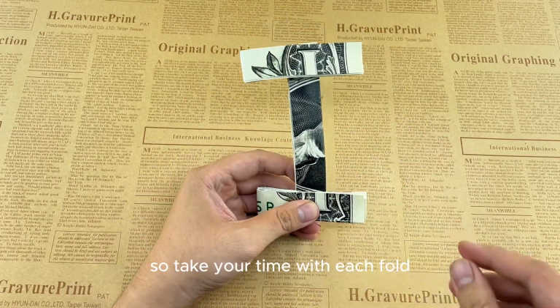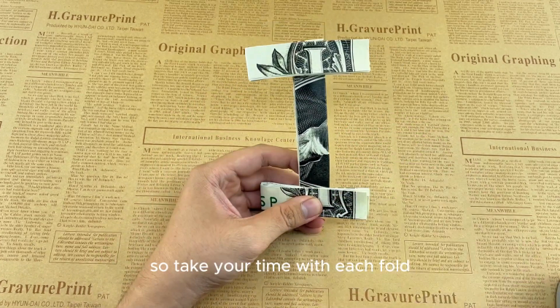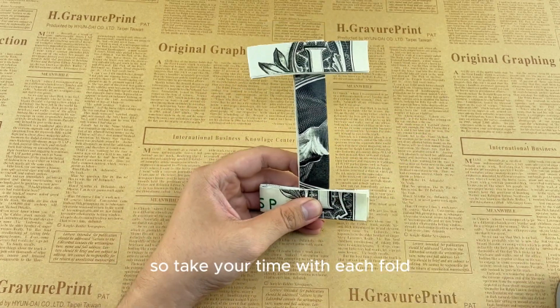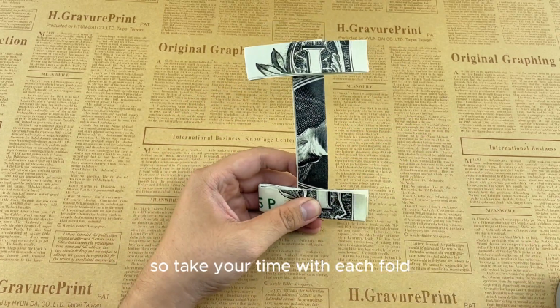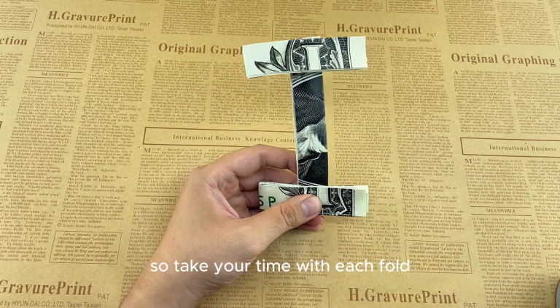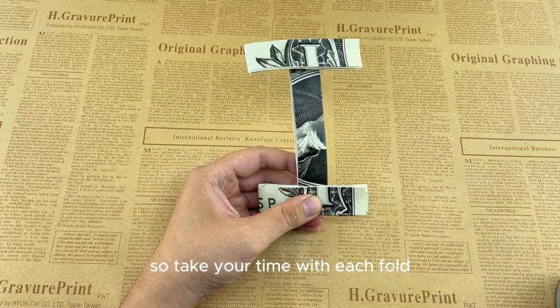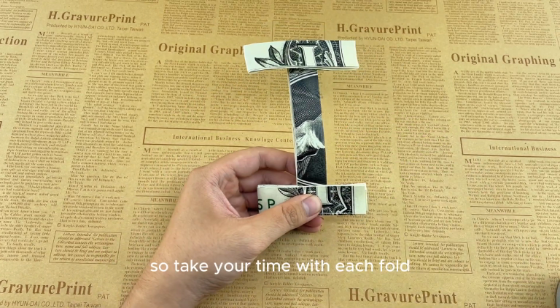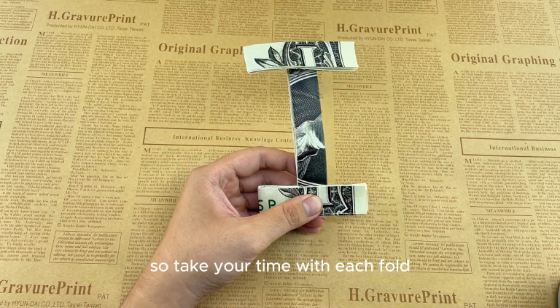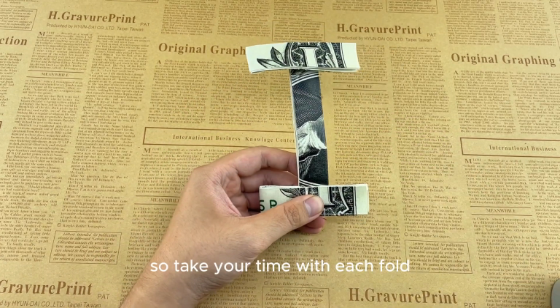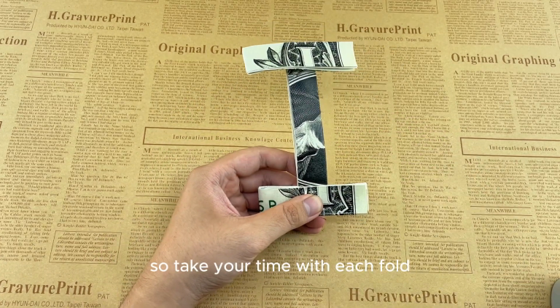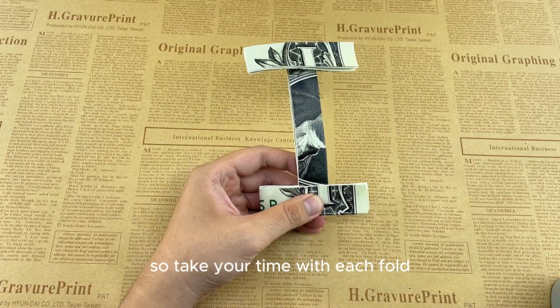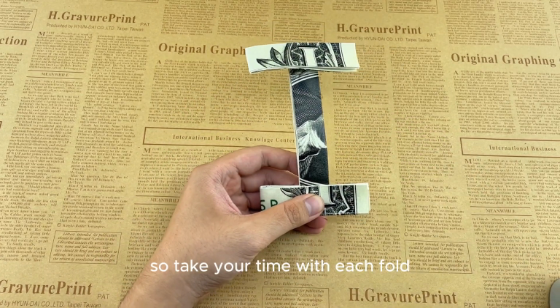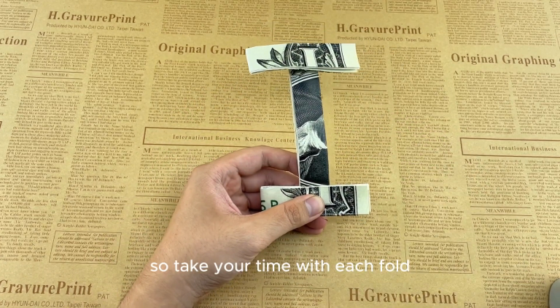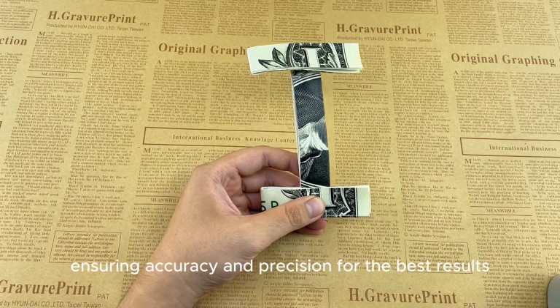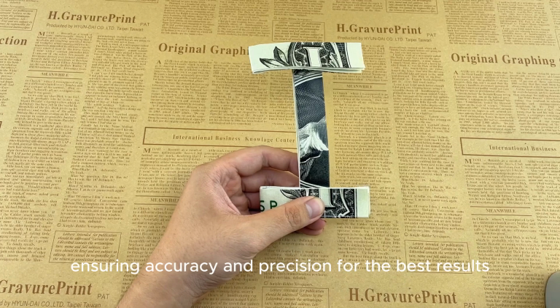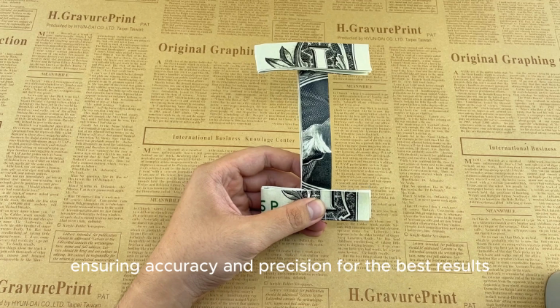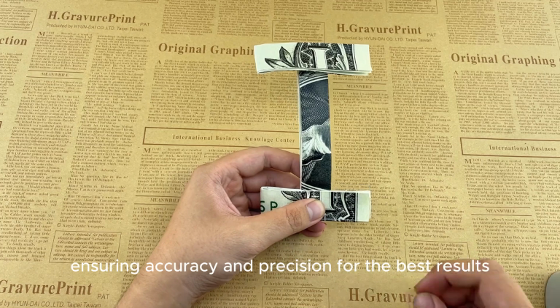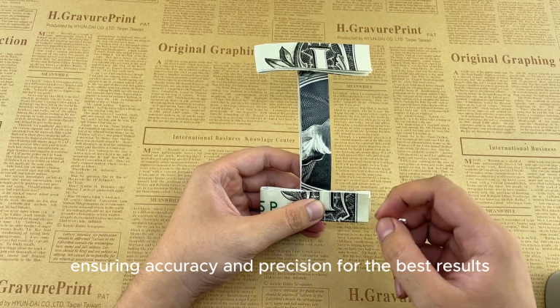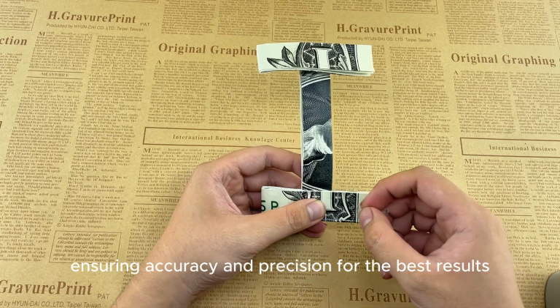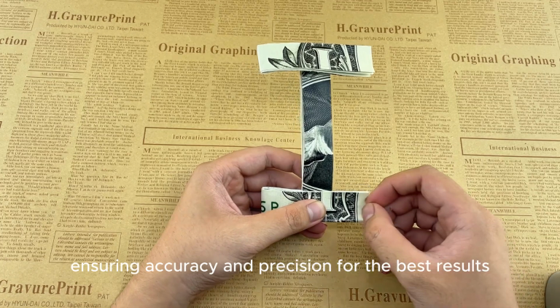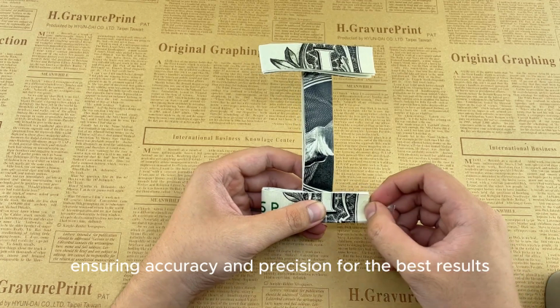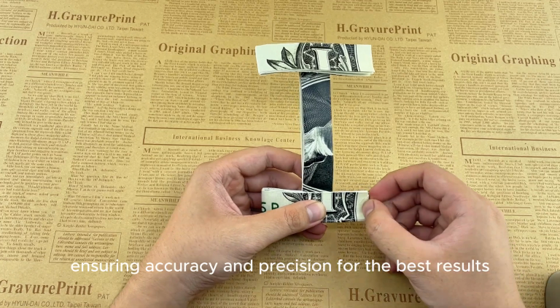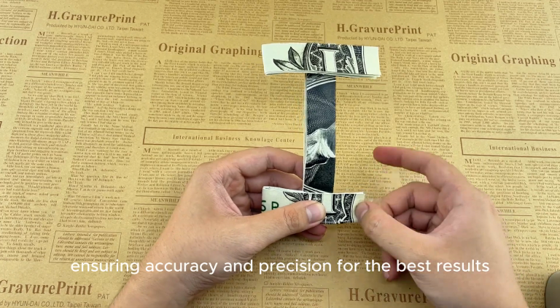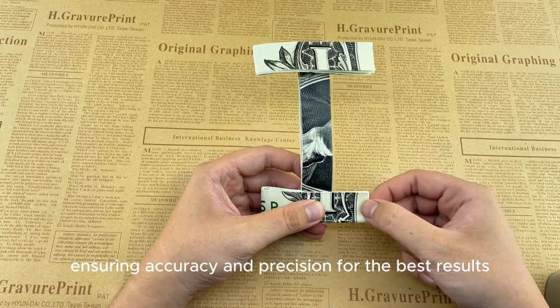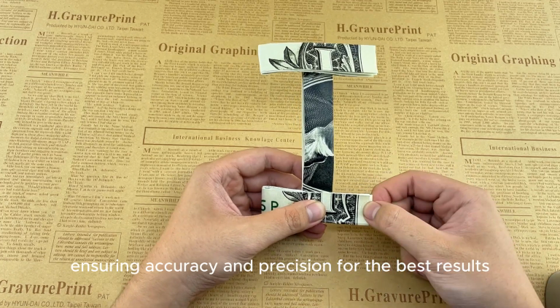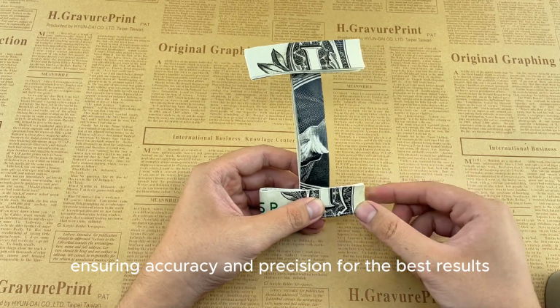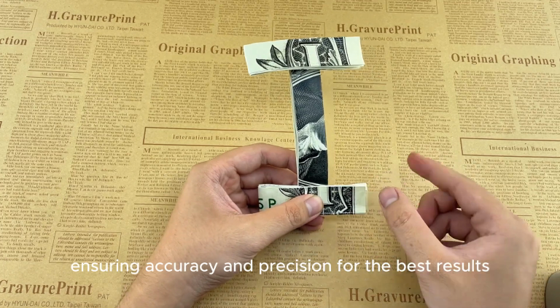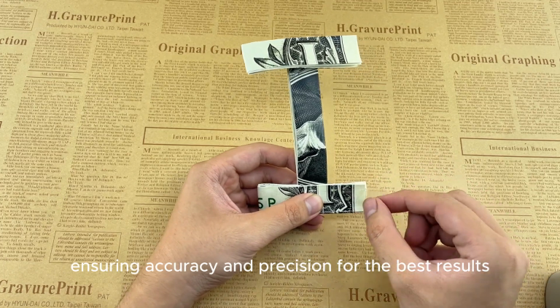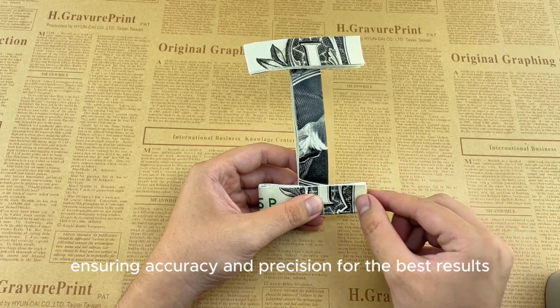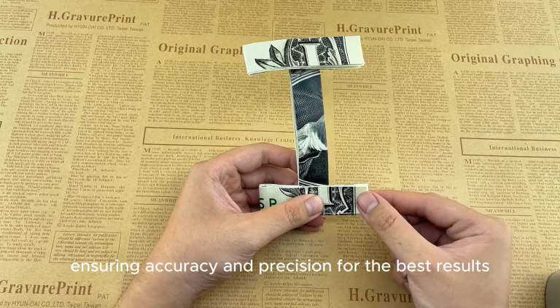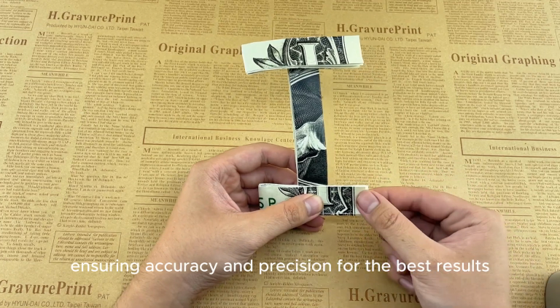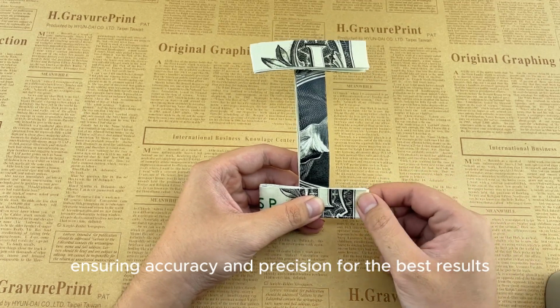Take your time with each fold, ensuring accuracy and precision for the best results.